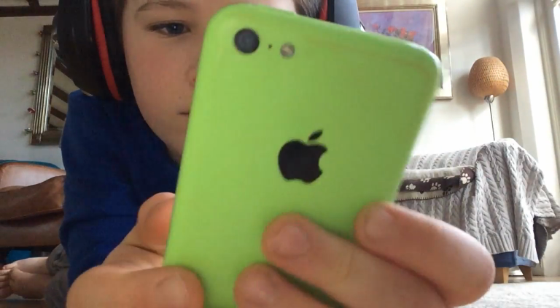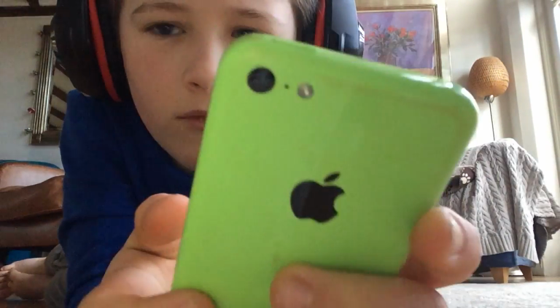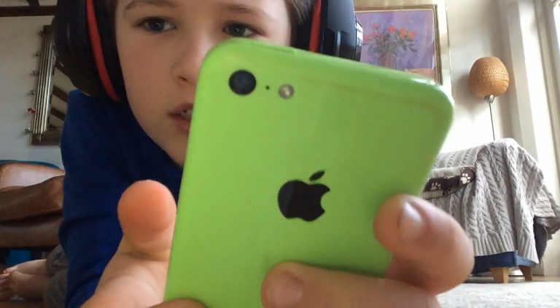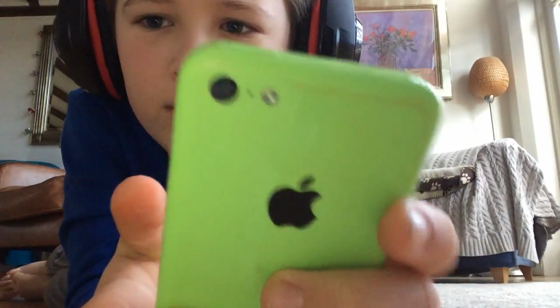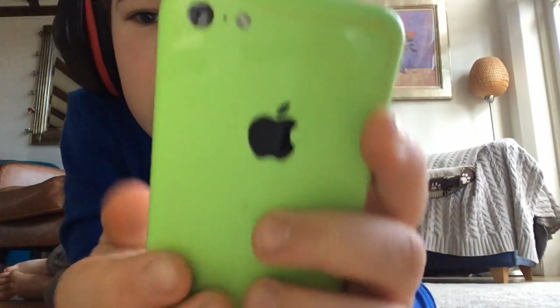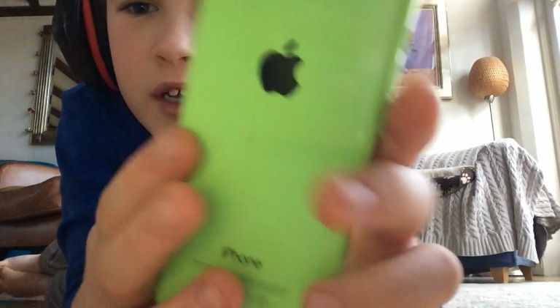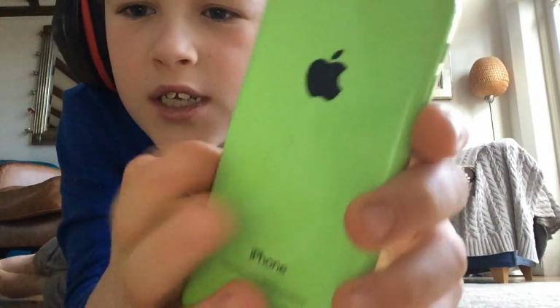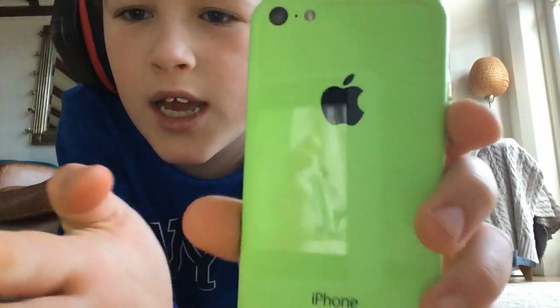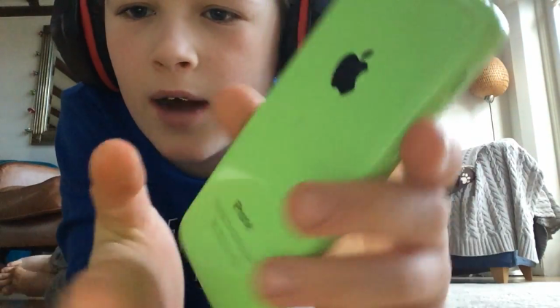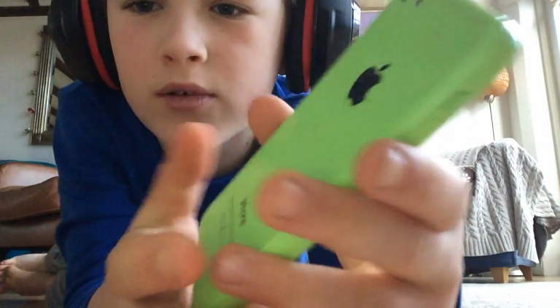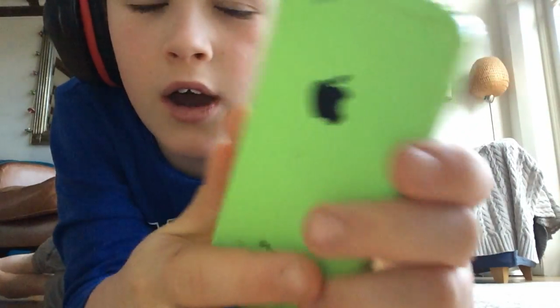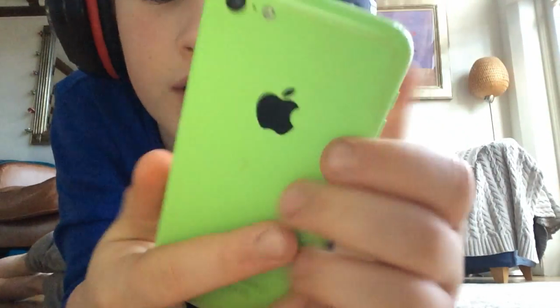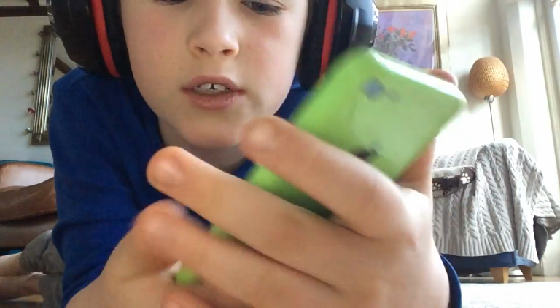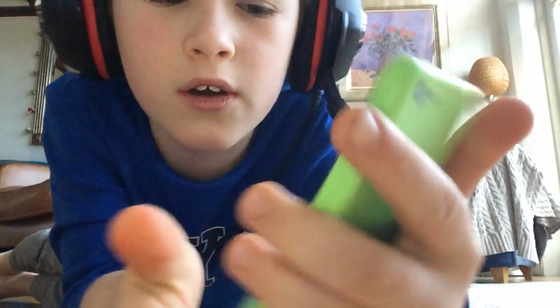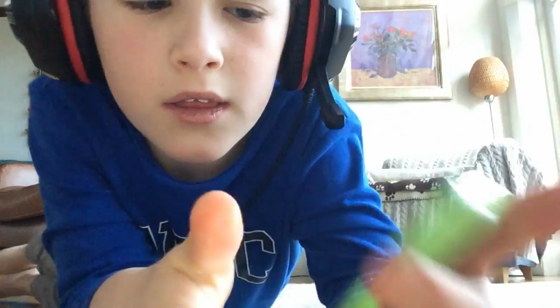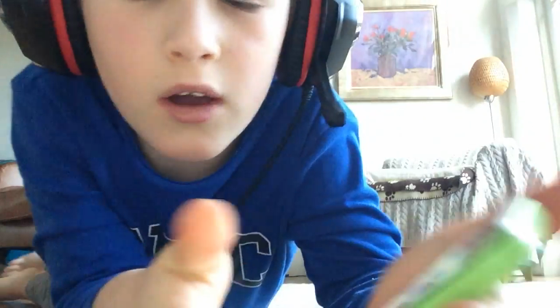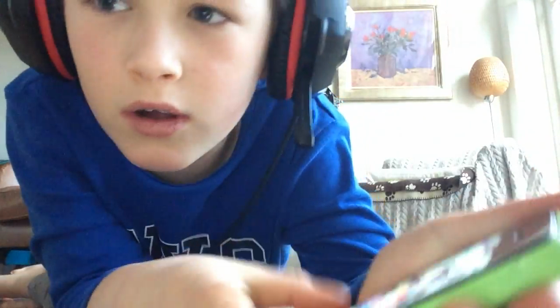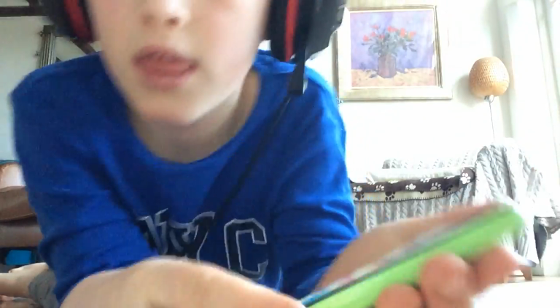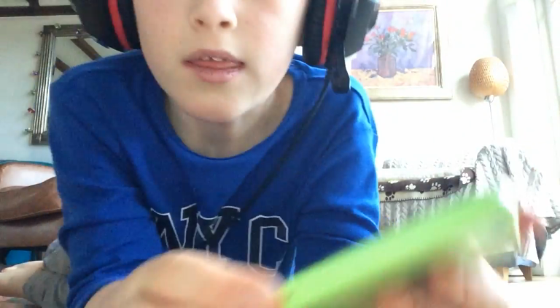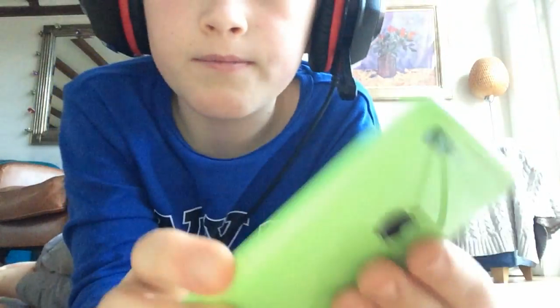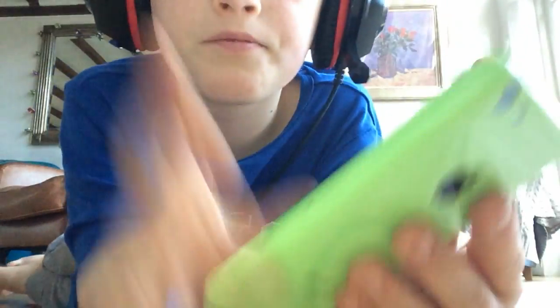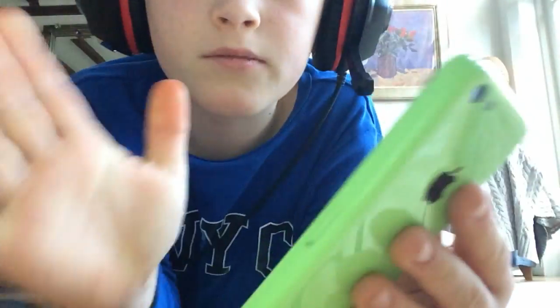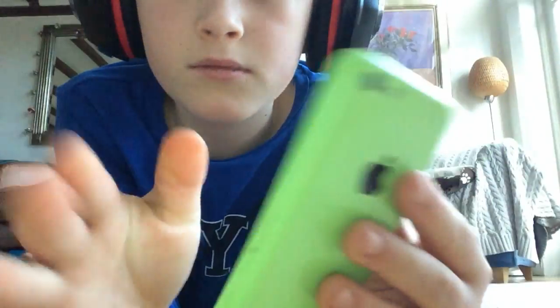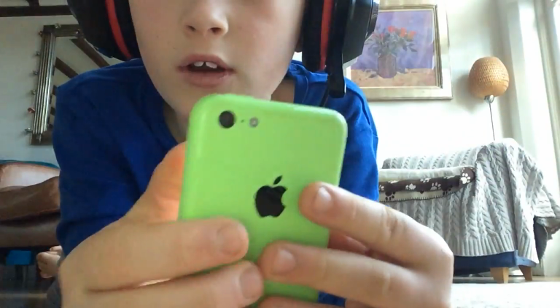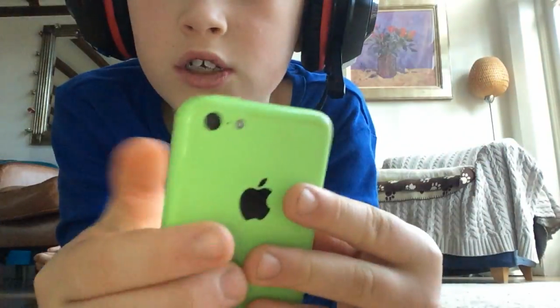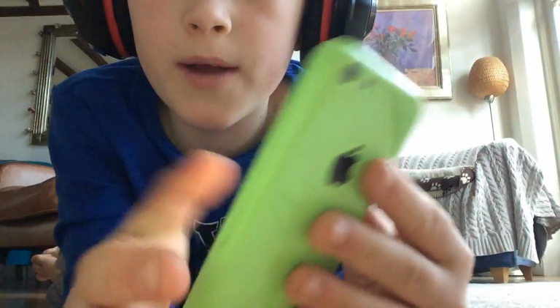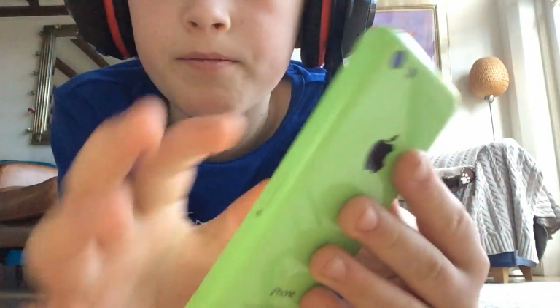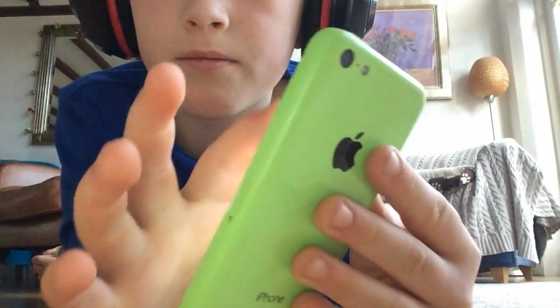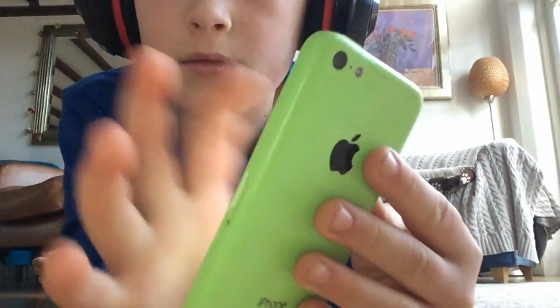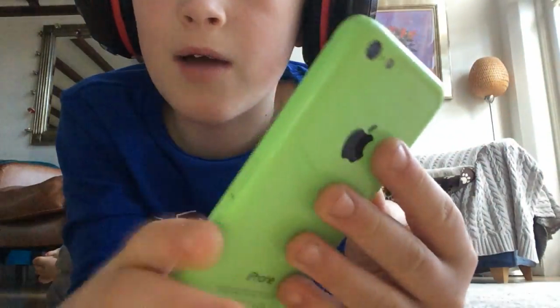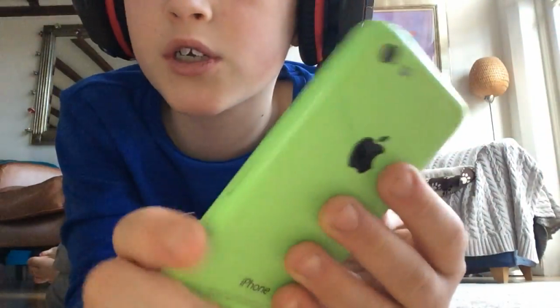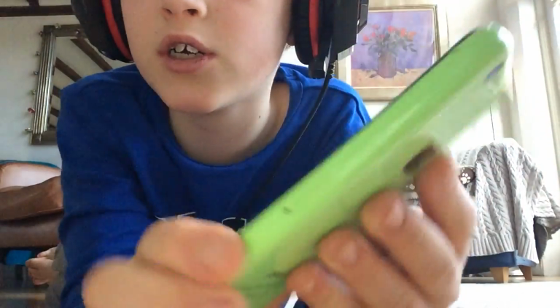You can see 'Apple iPhone' on the back. It's got a great camera.